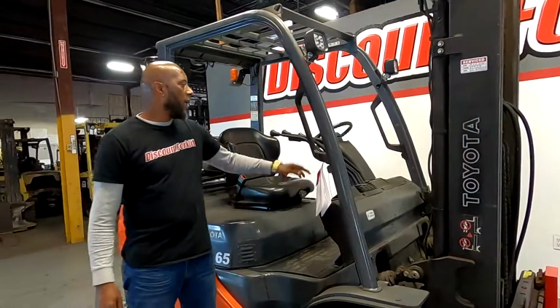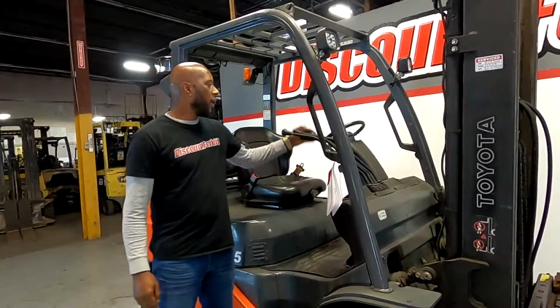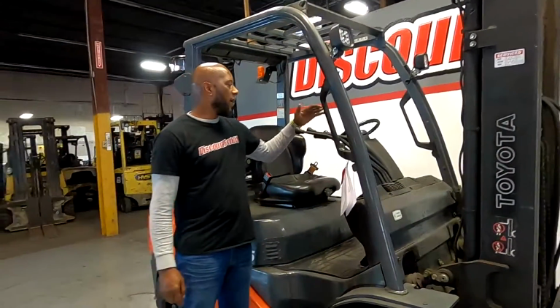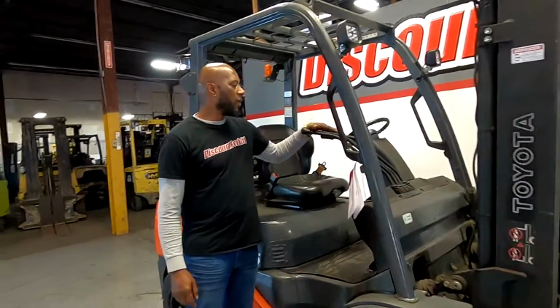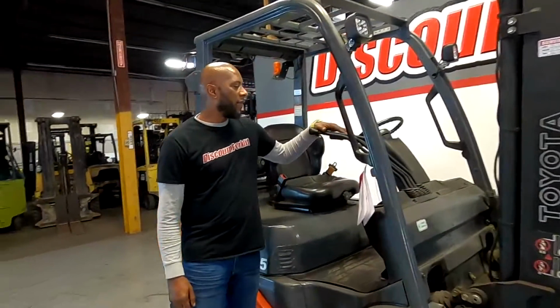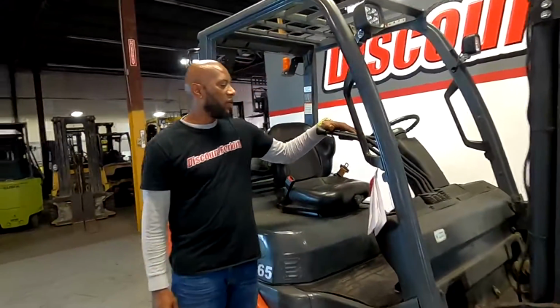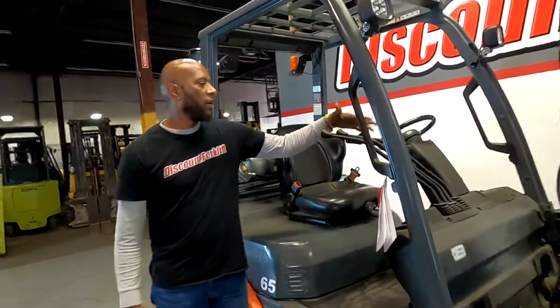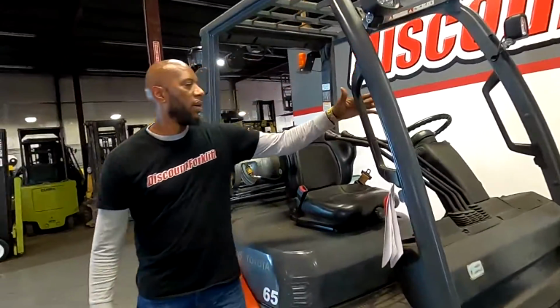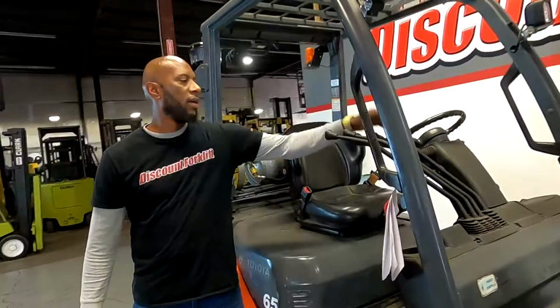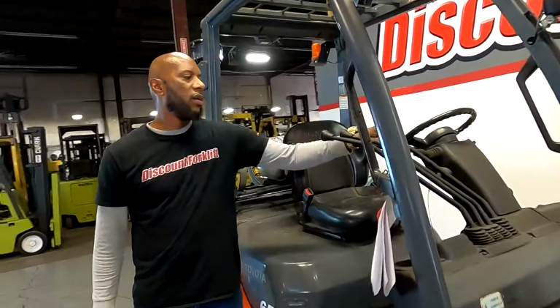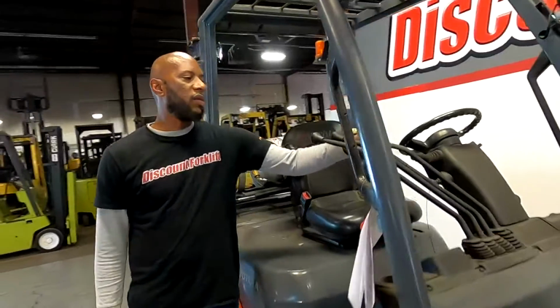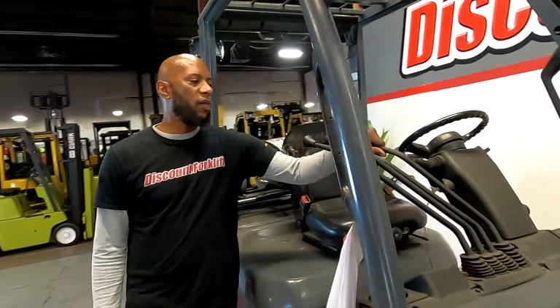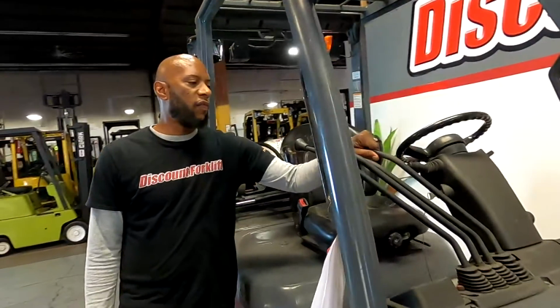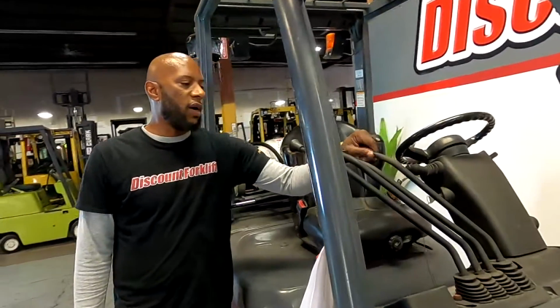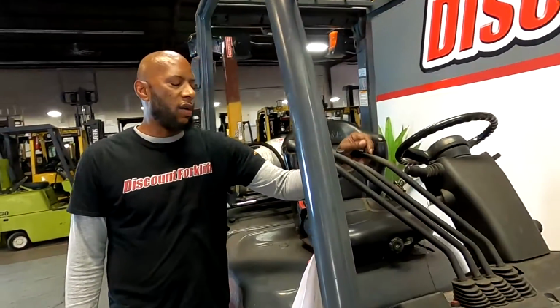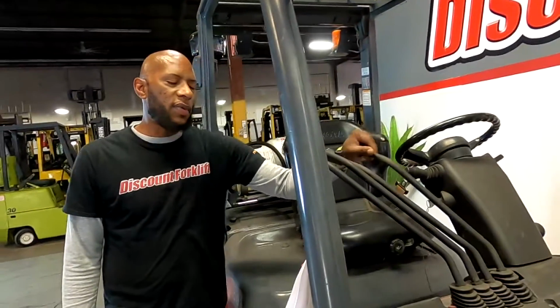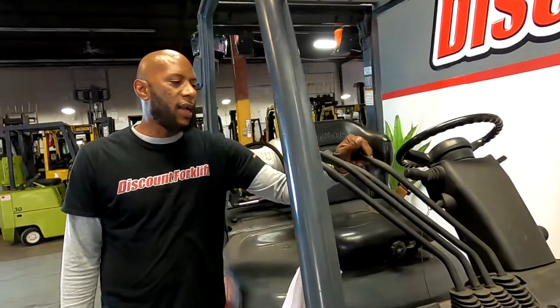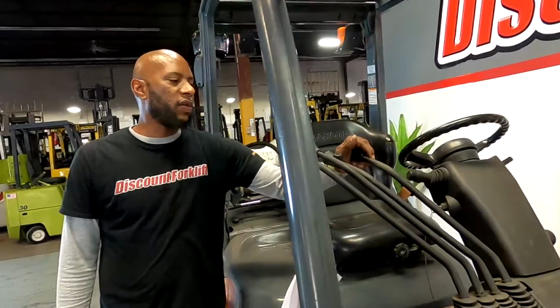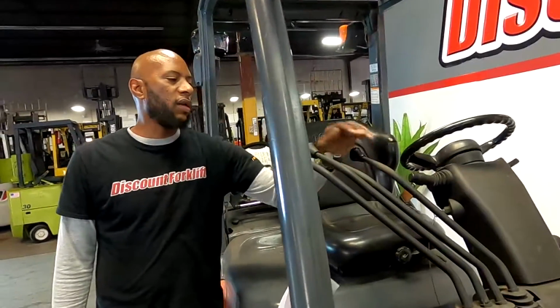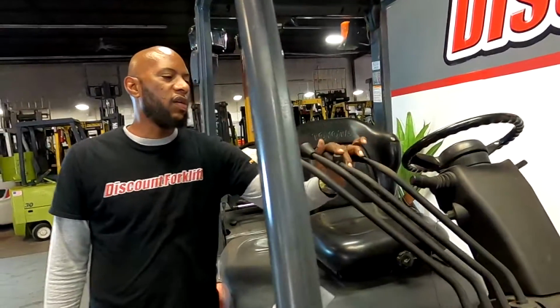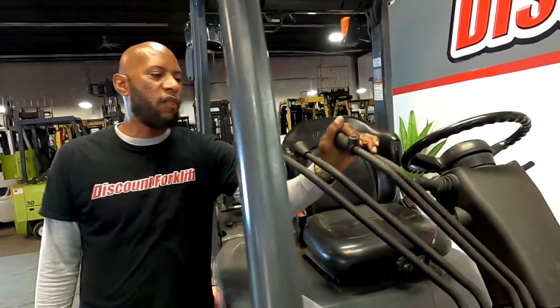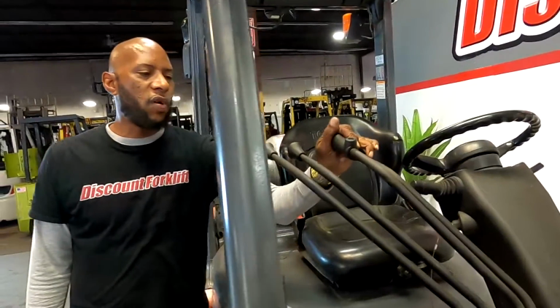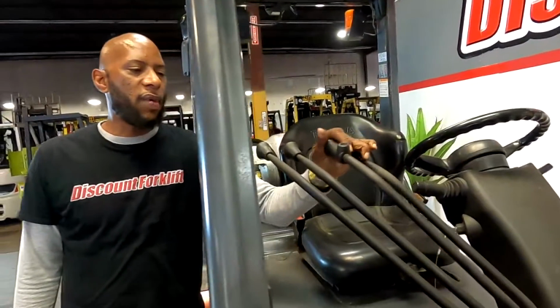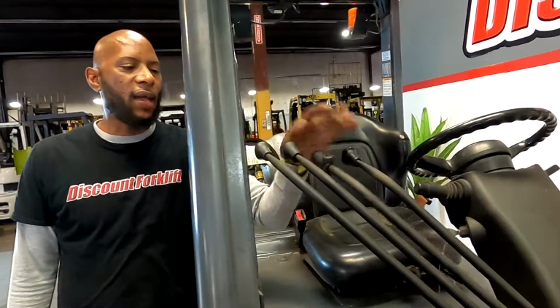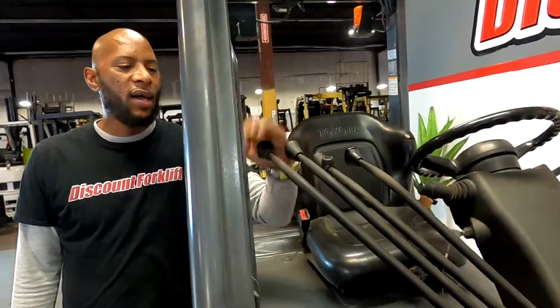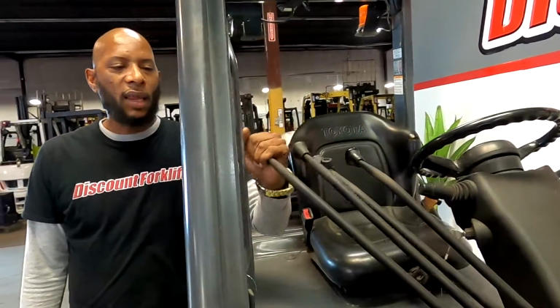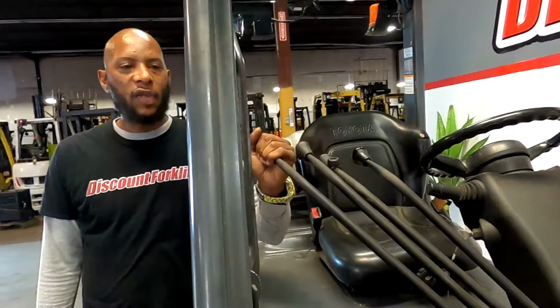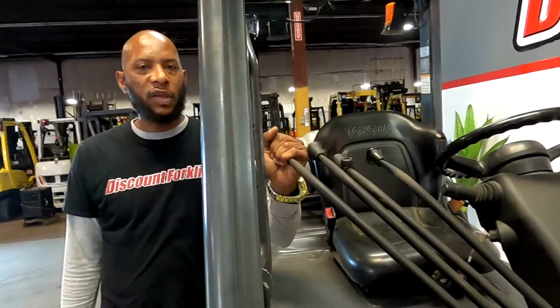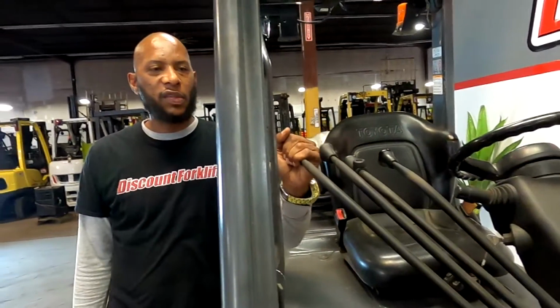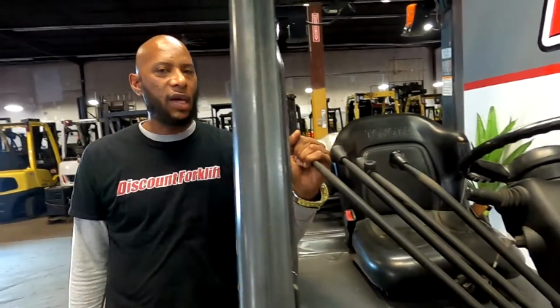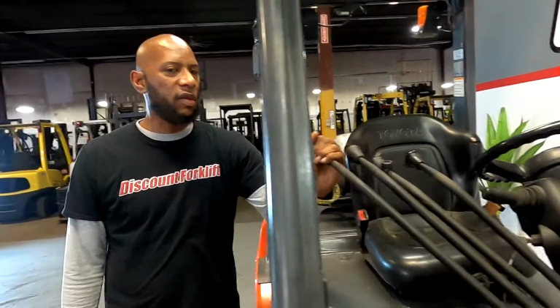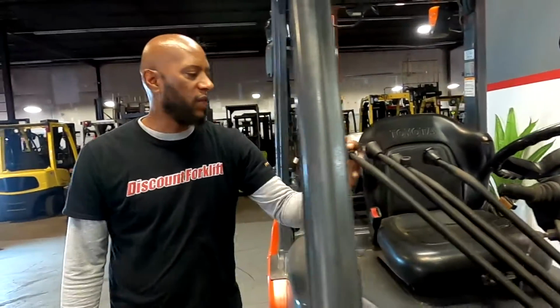We have your levers here. Your tilt, forward and back. The last one is the side shift.